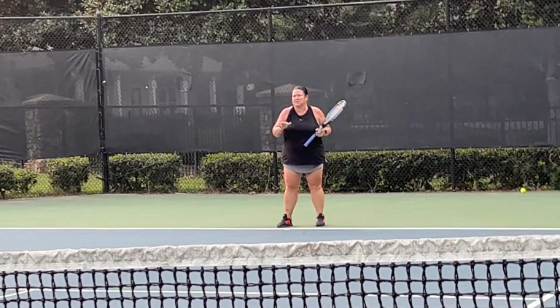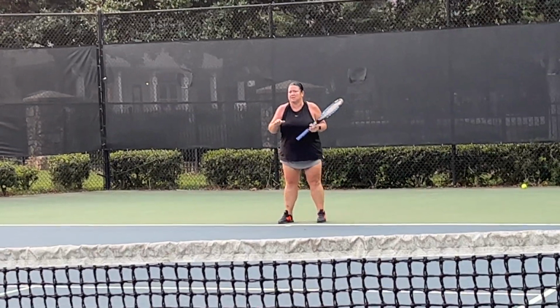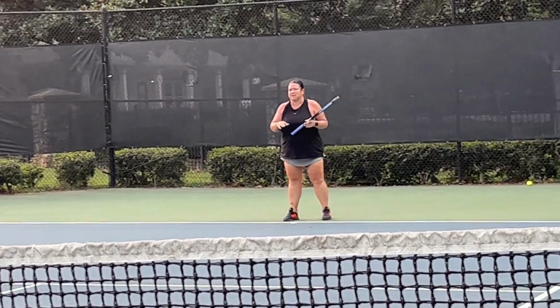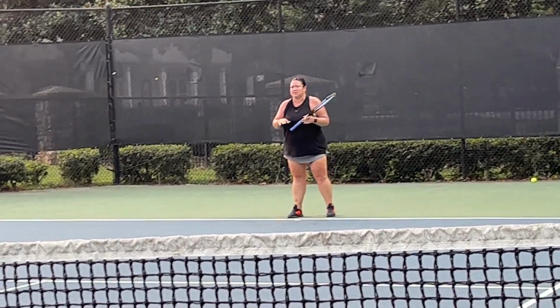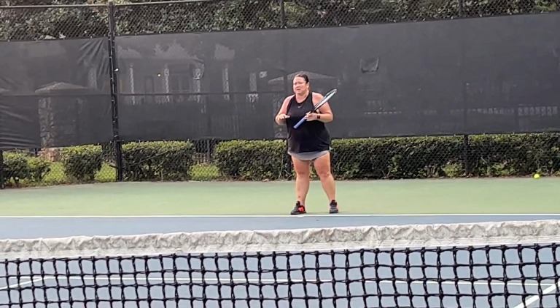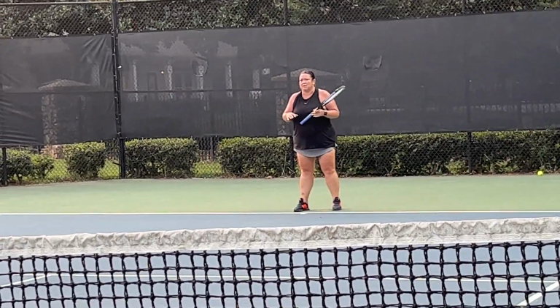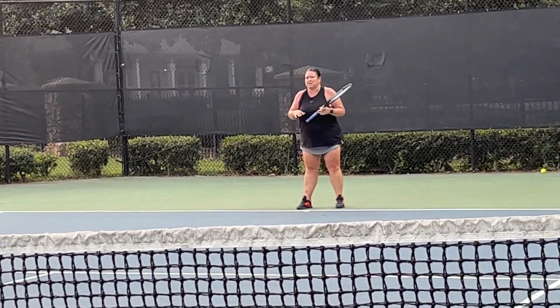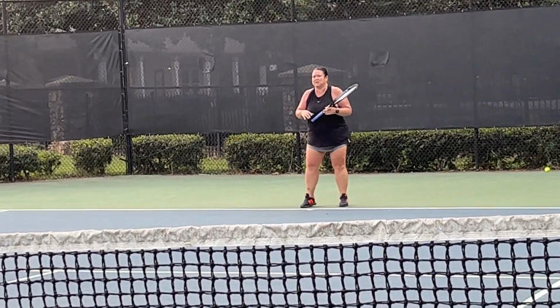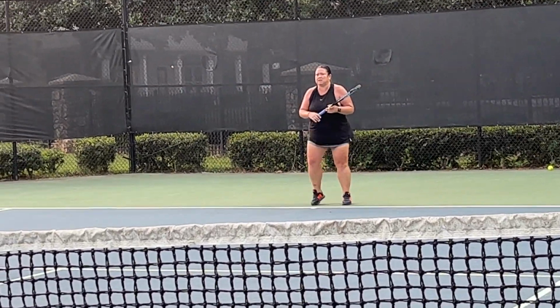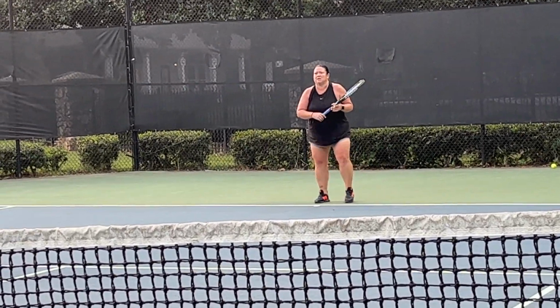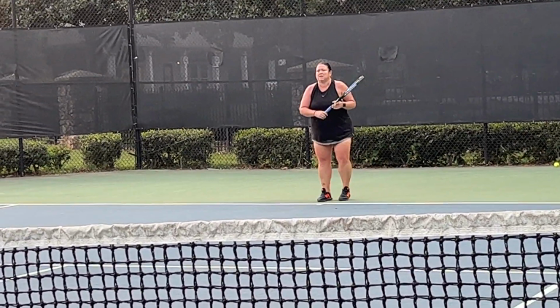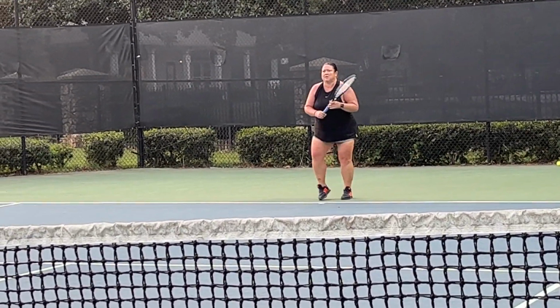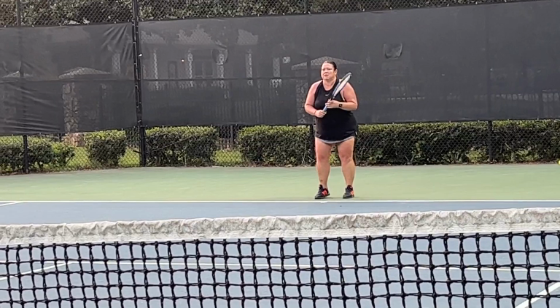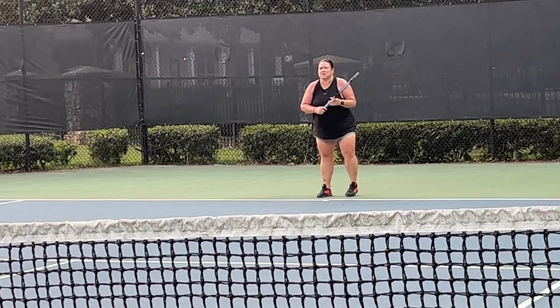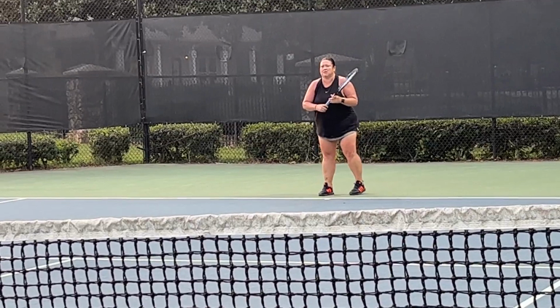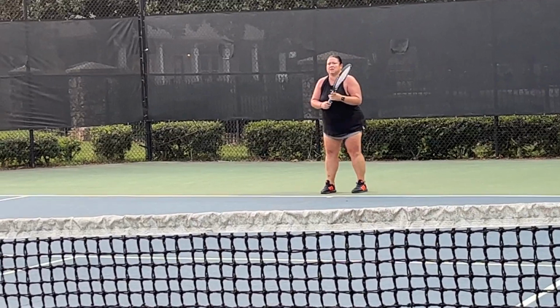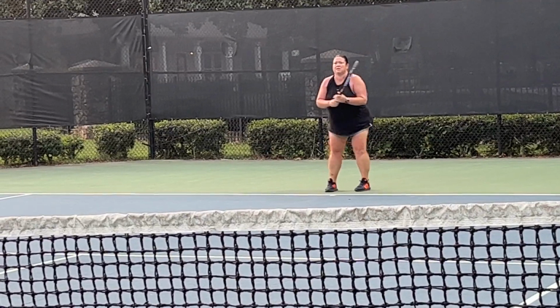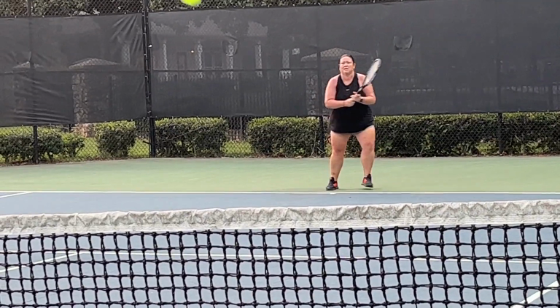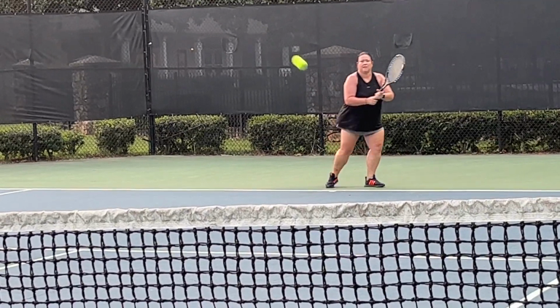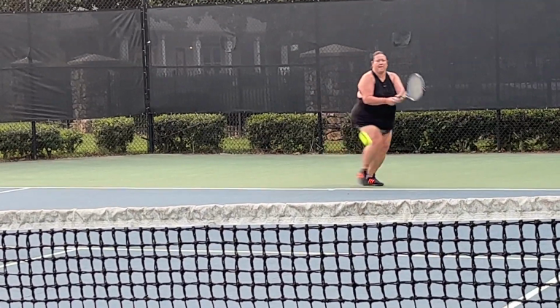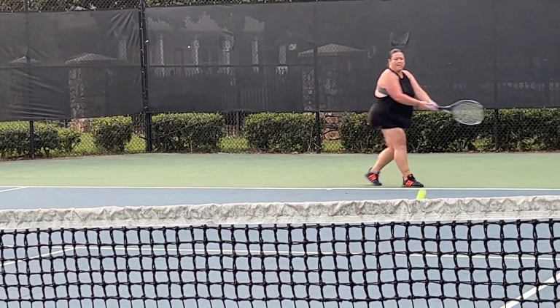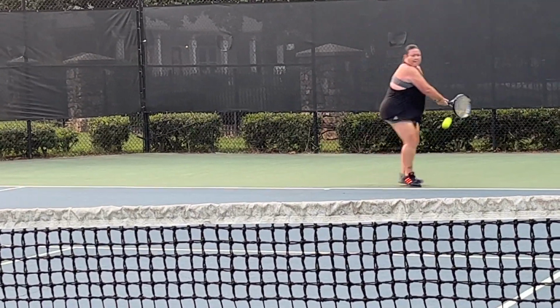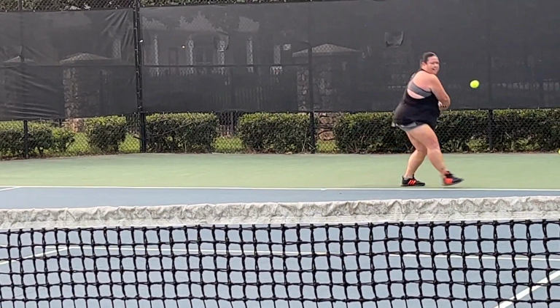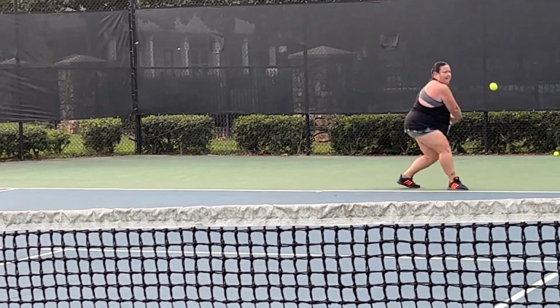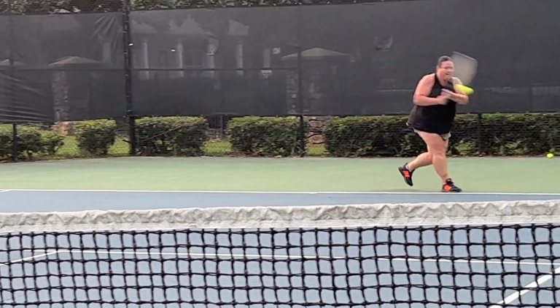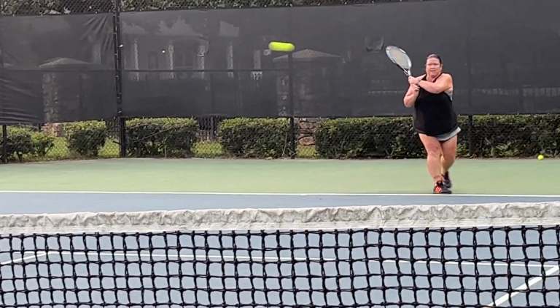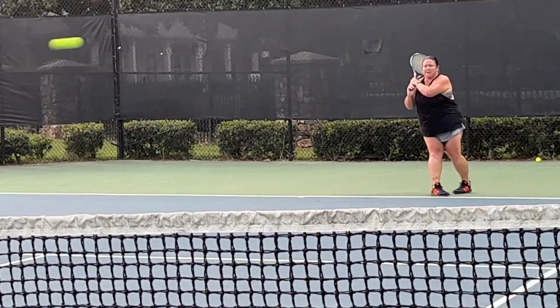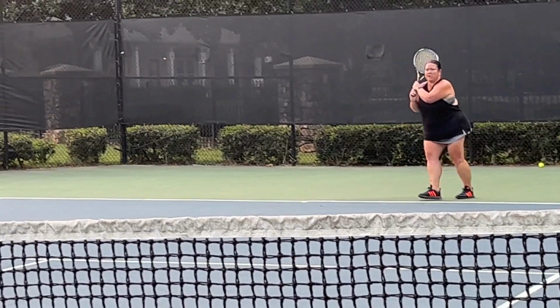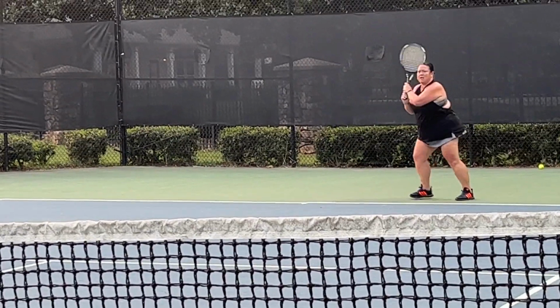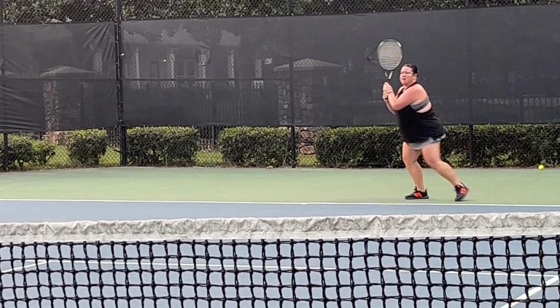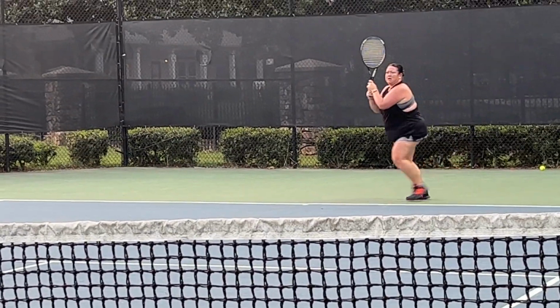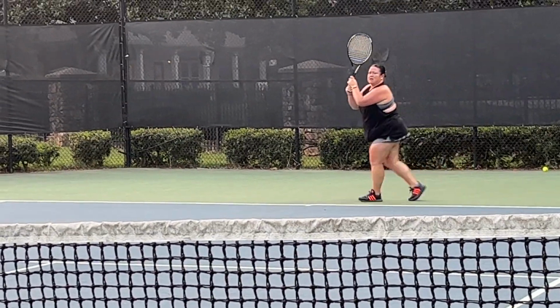Feet moving. Feet moving. Come on, on your toes. Go to it. One. Go to it.